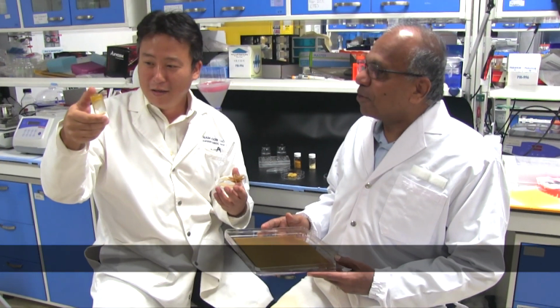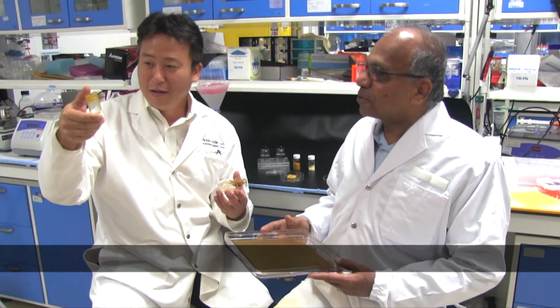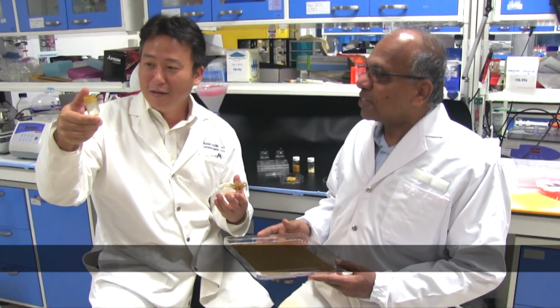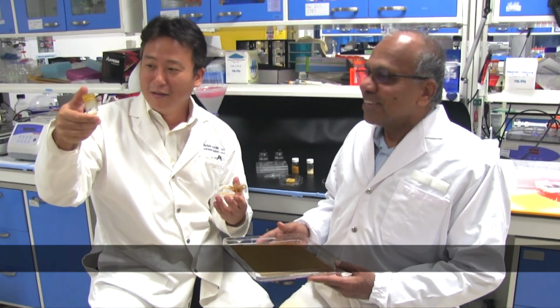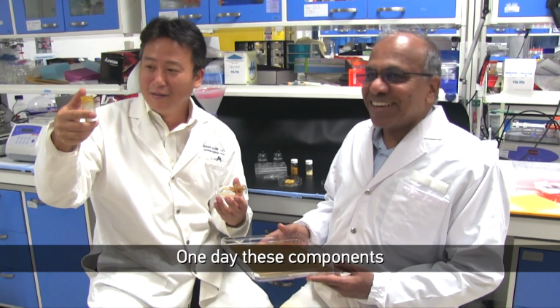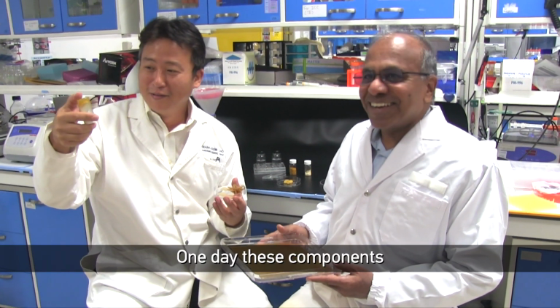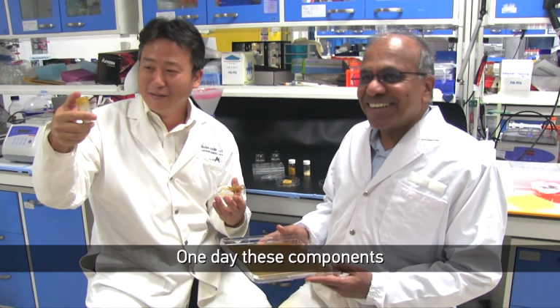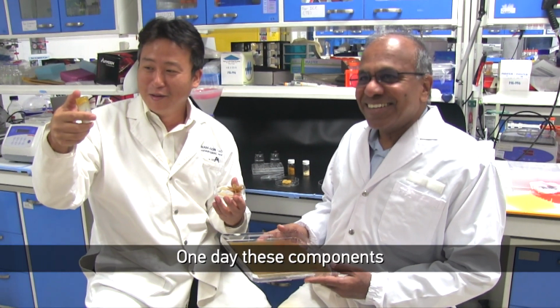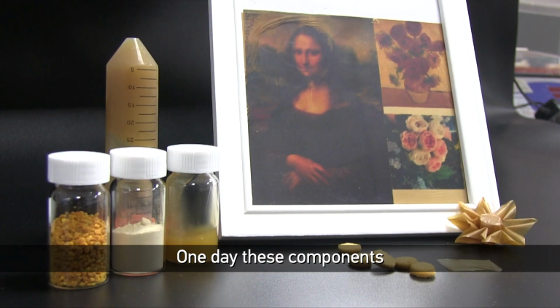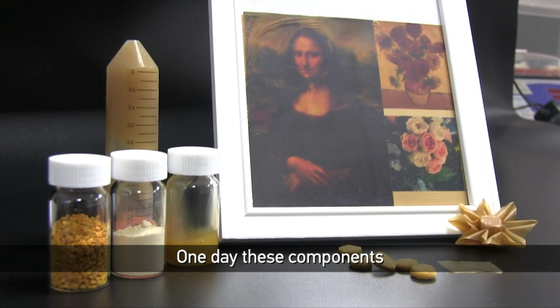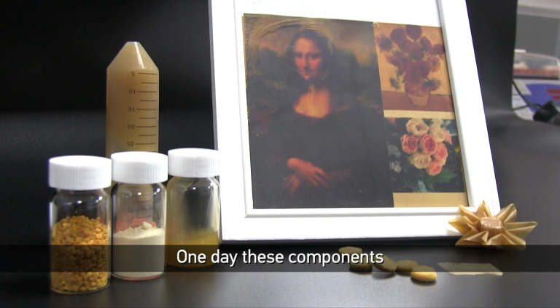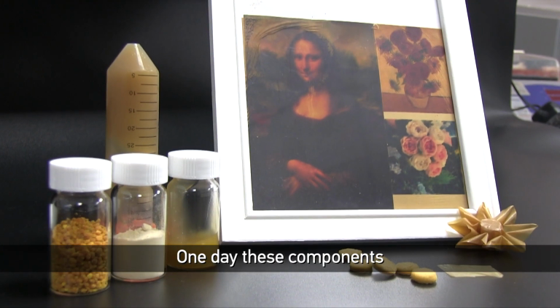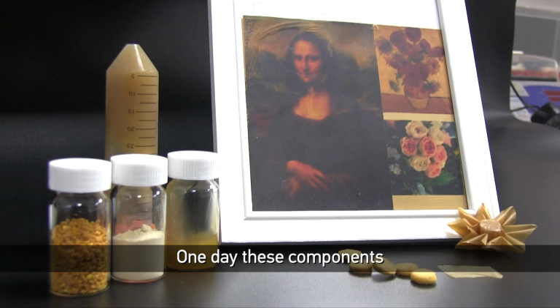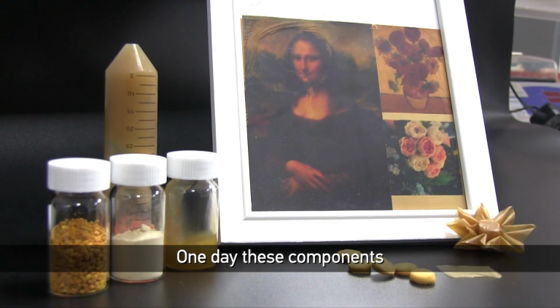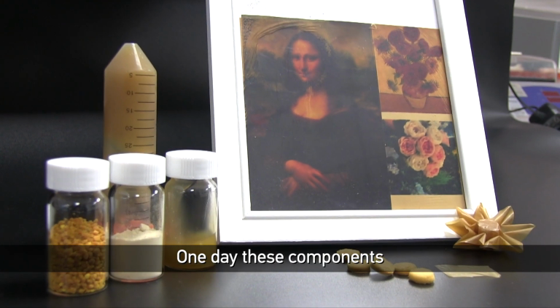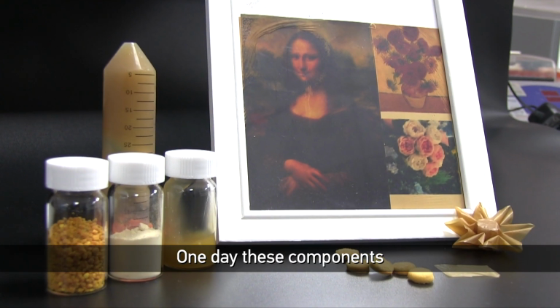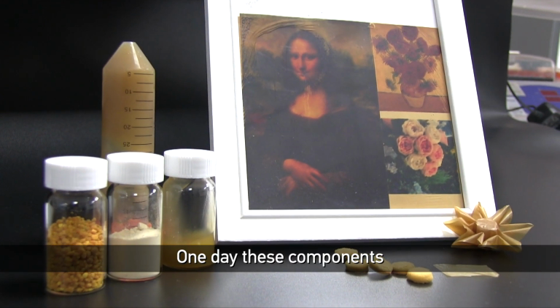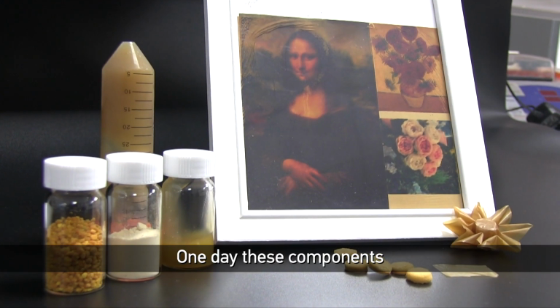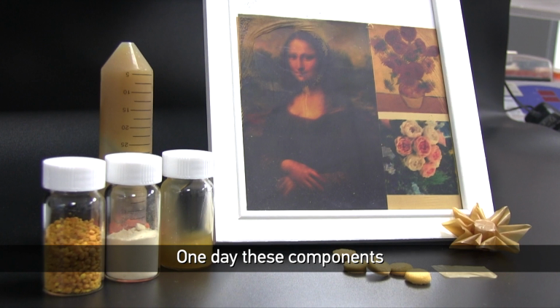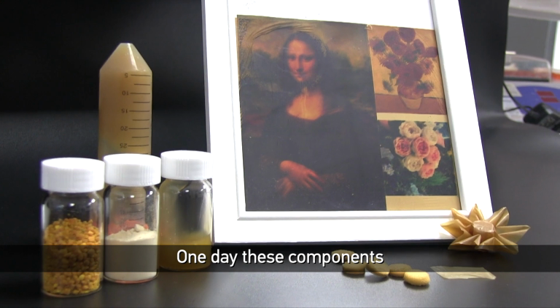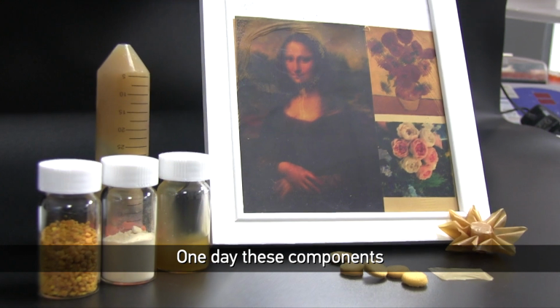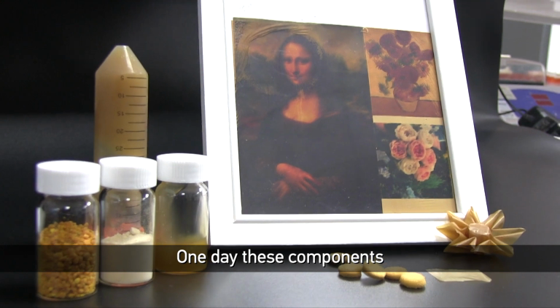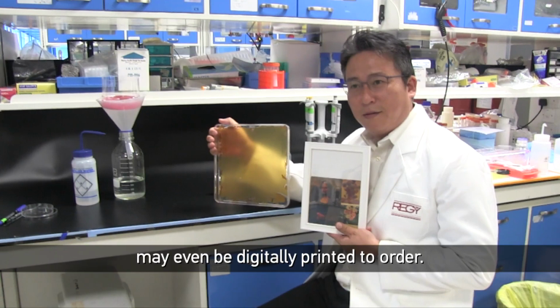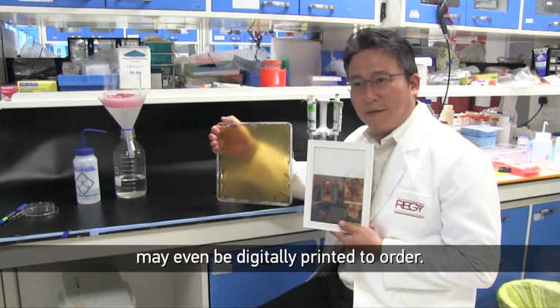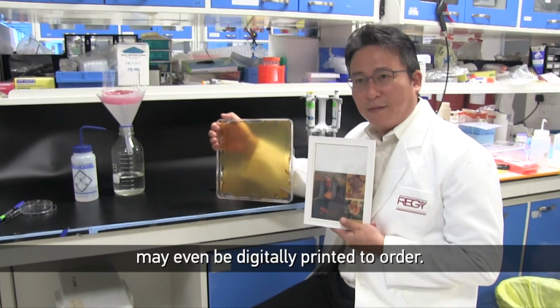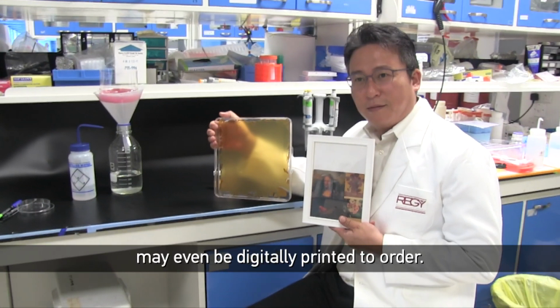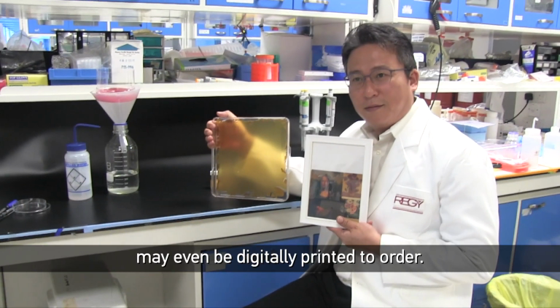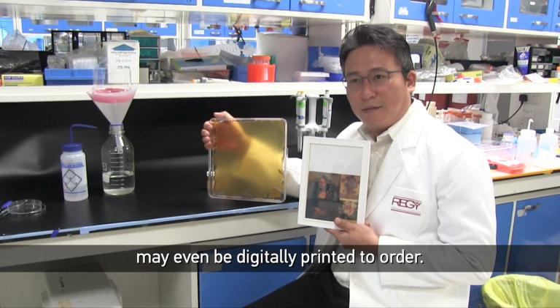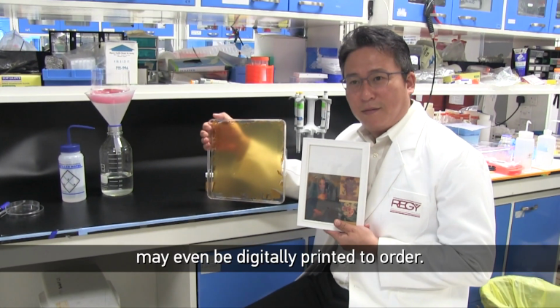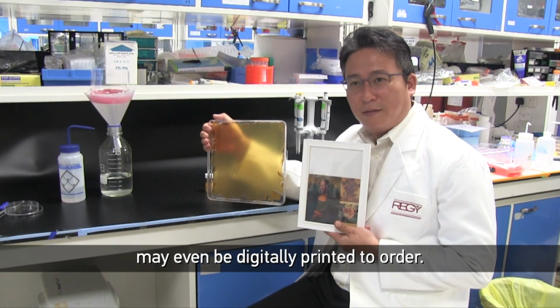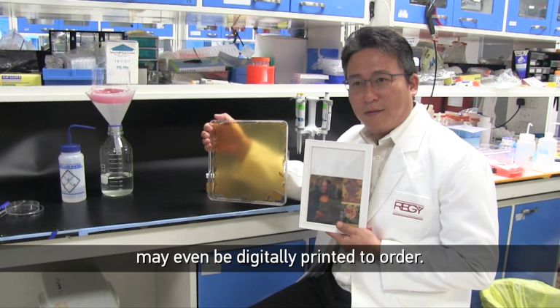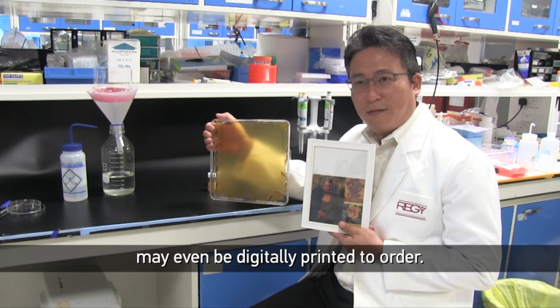One day, these components may even be digitally printed to order.